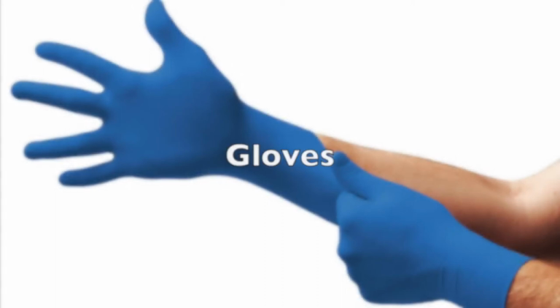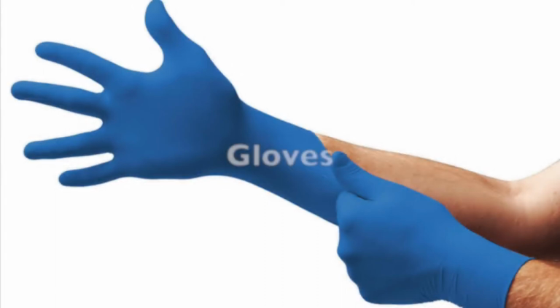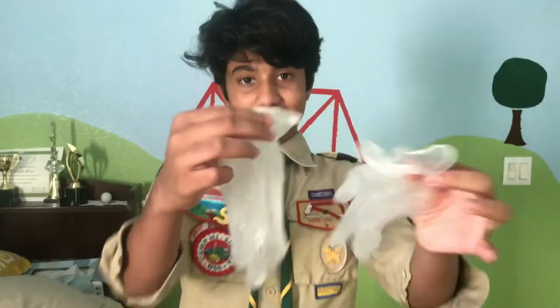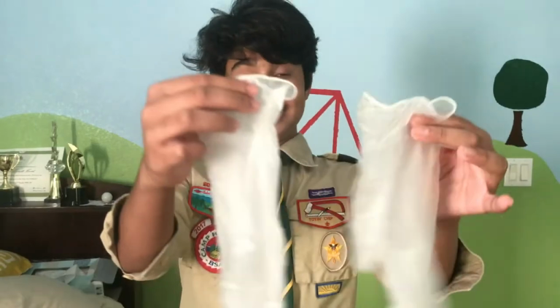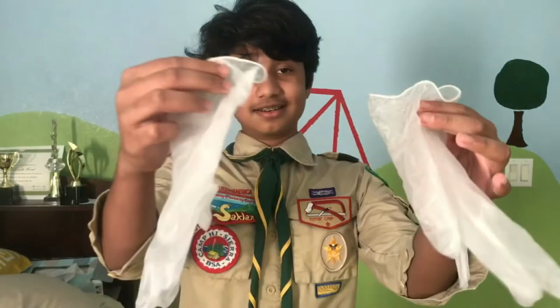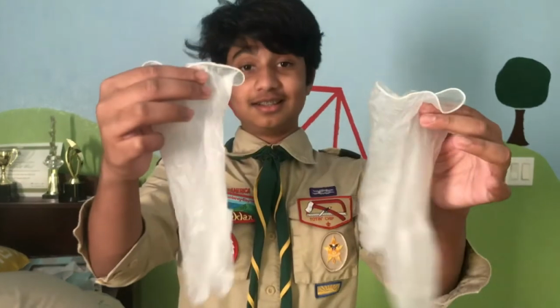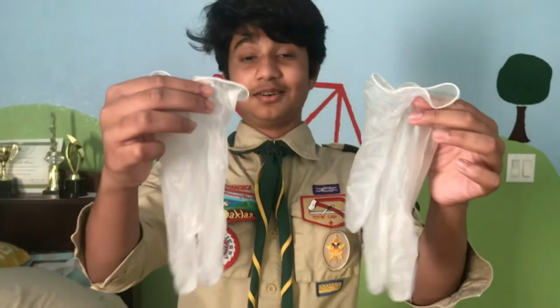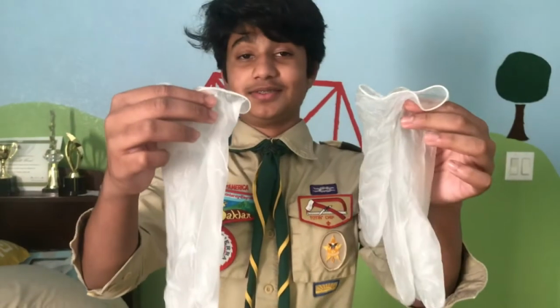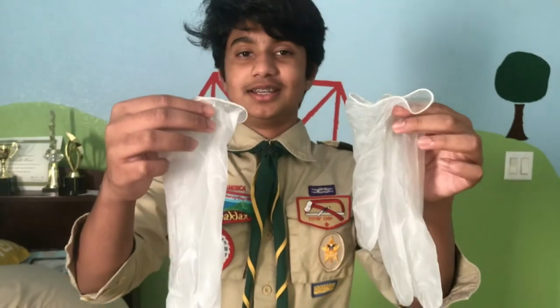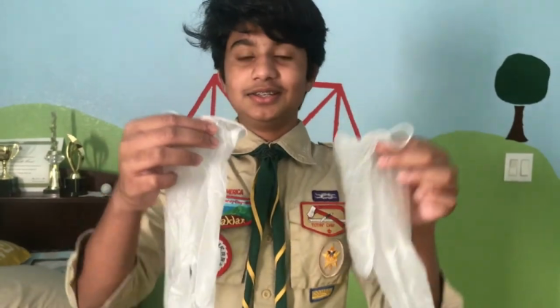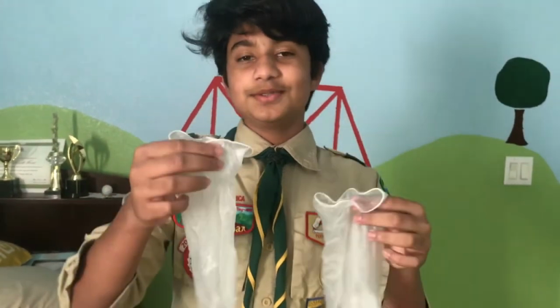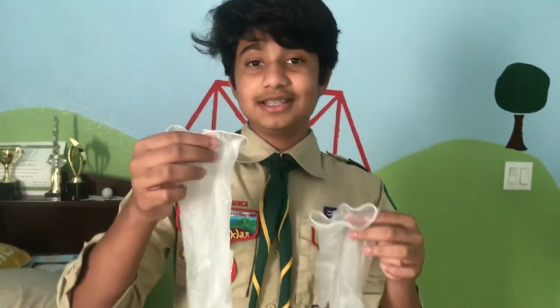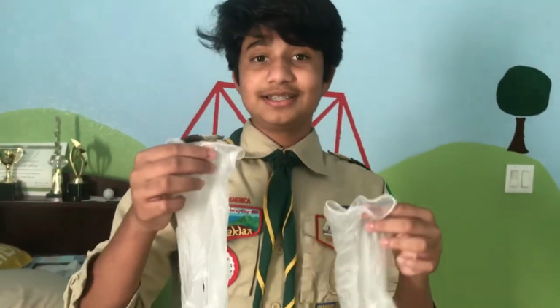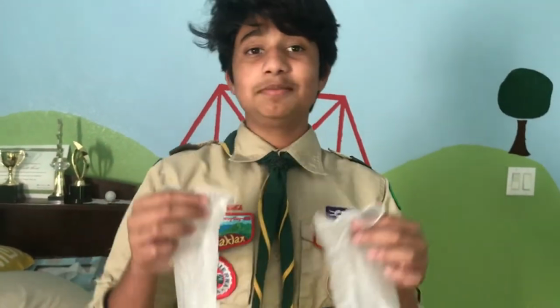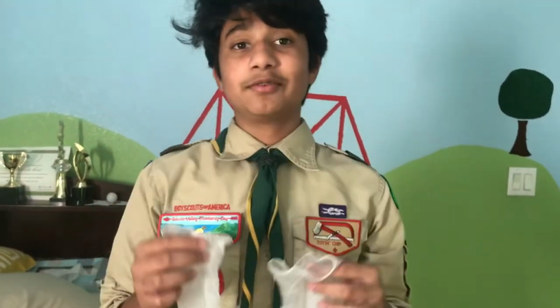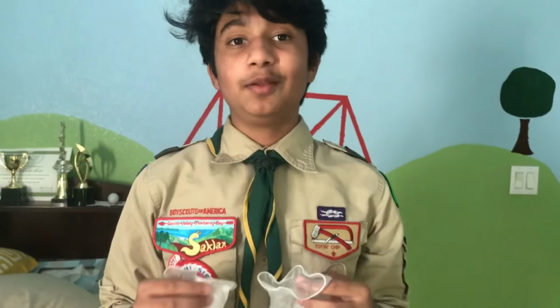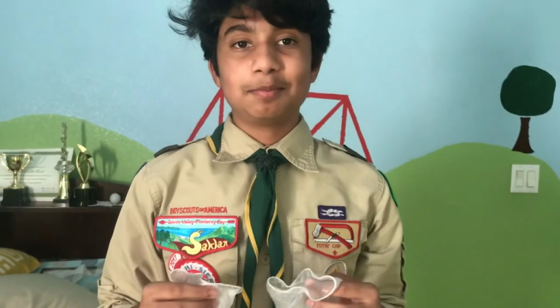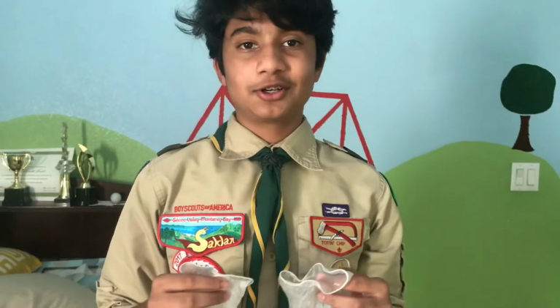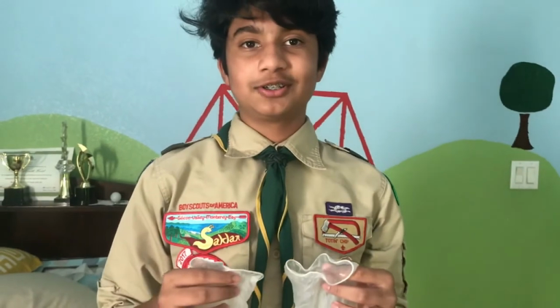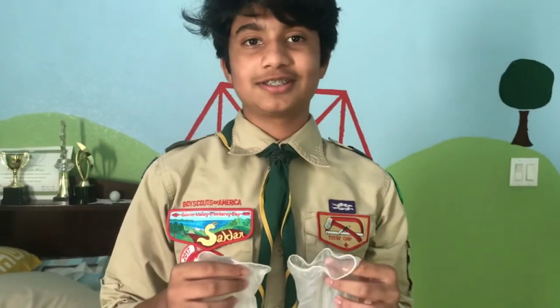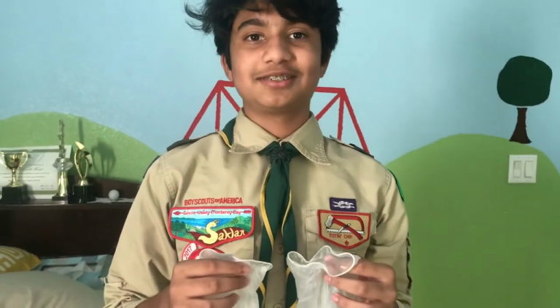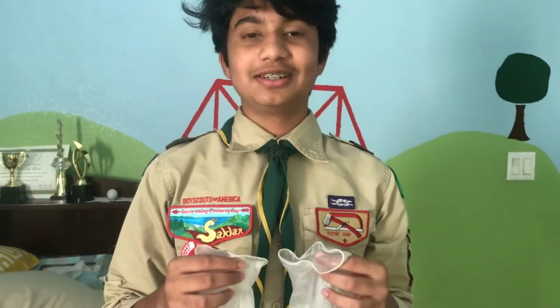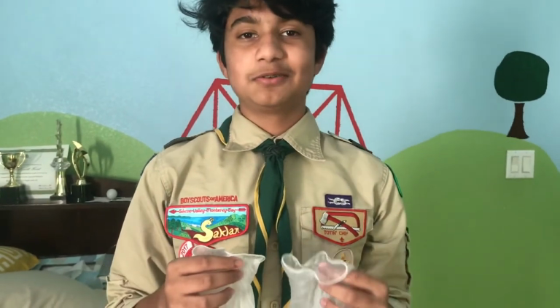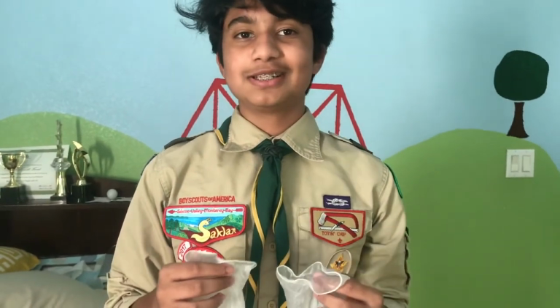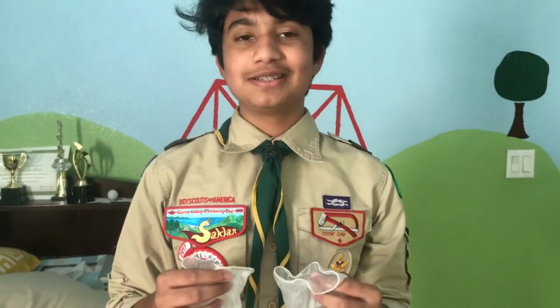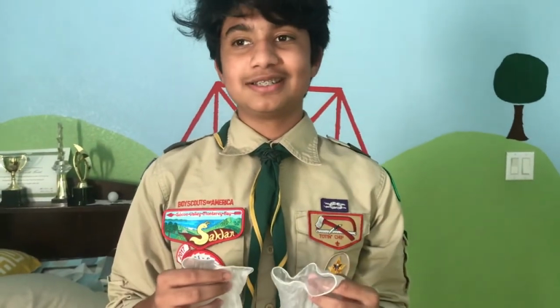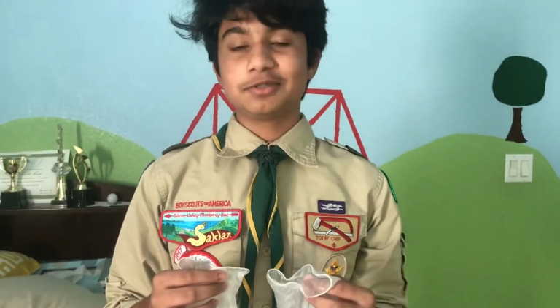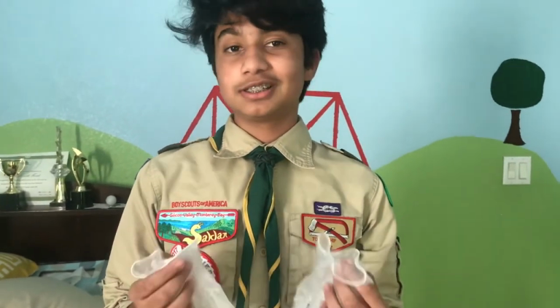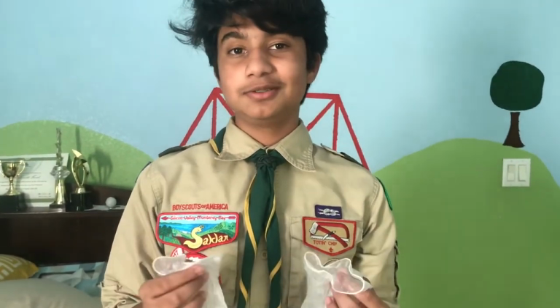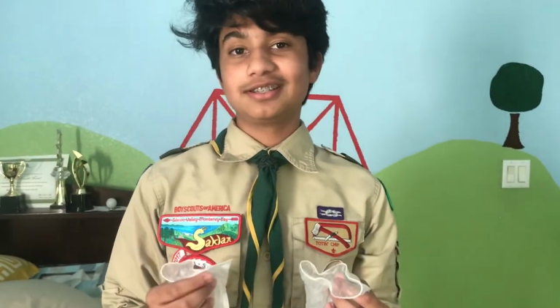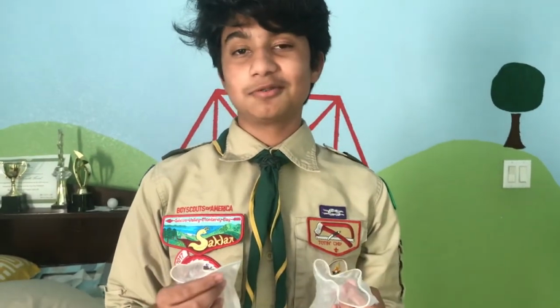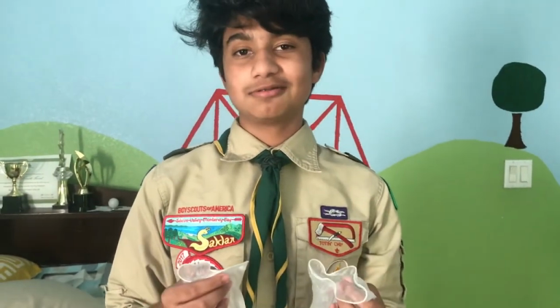These are gloves. Use these to keep your filthy booger hooks out of everyone's business, which includes their wounds.